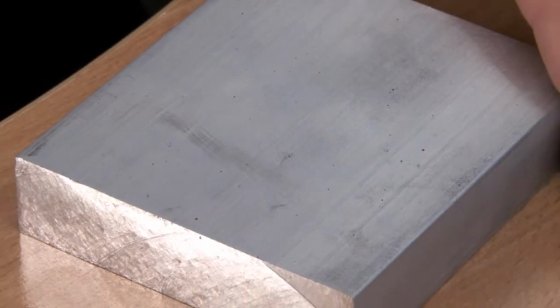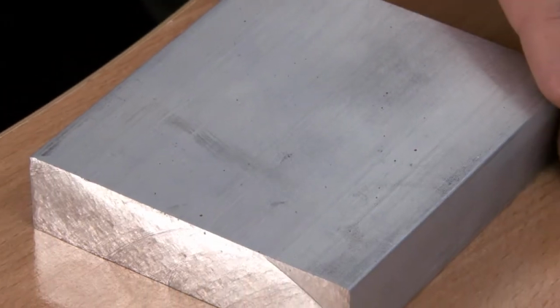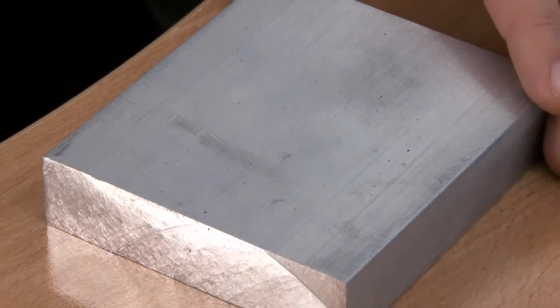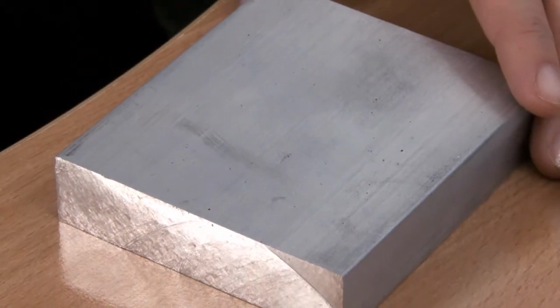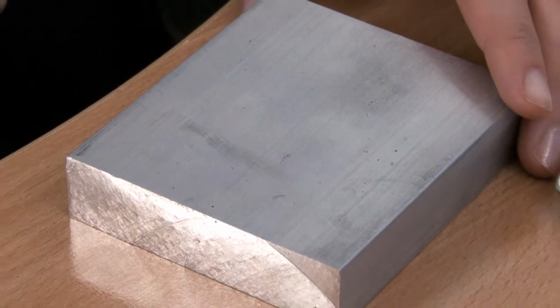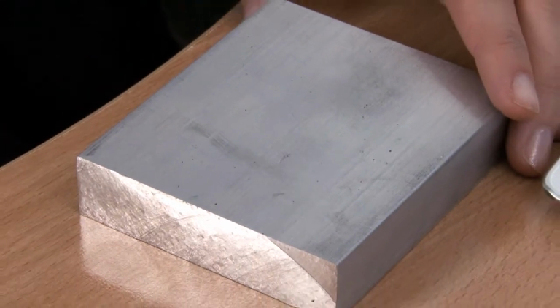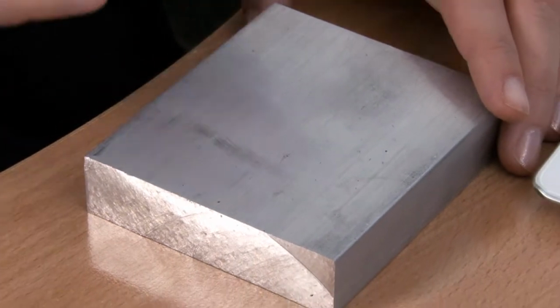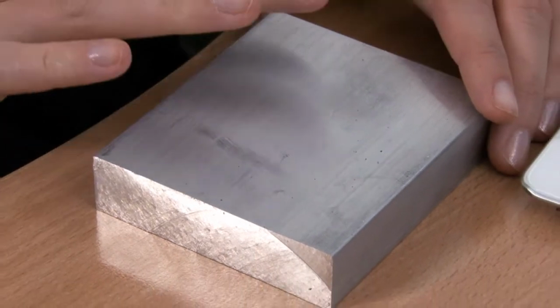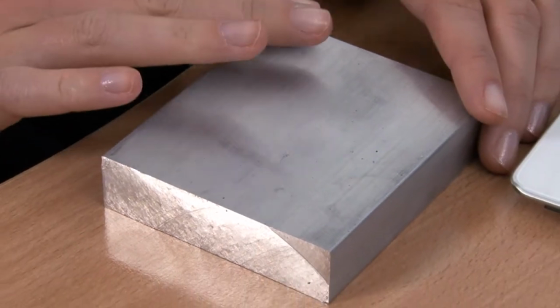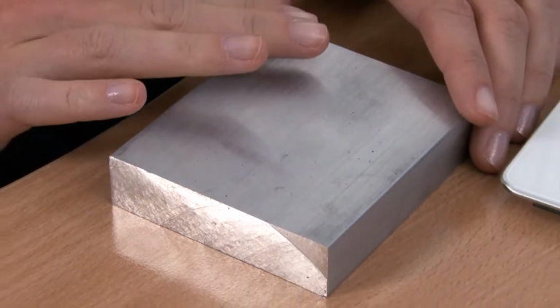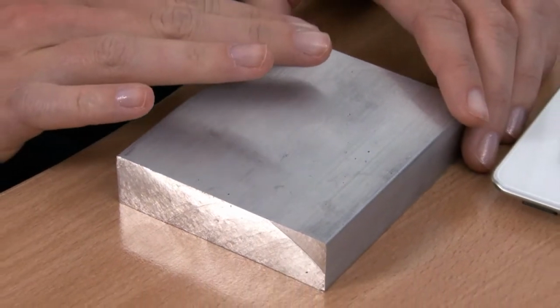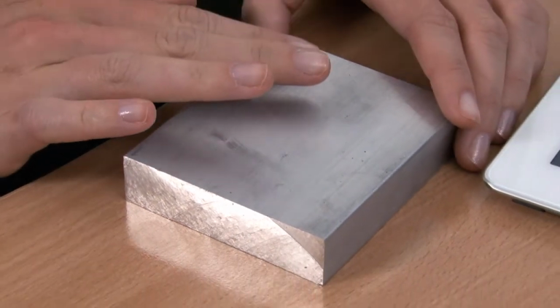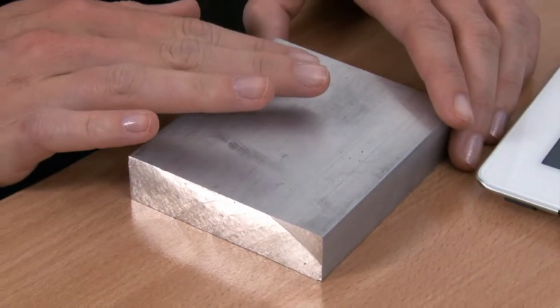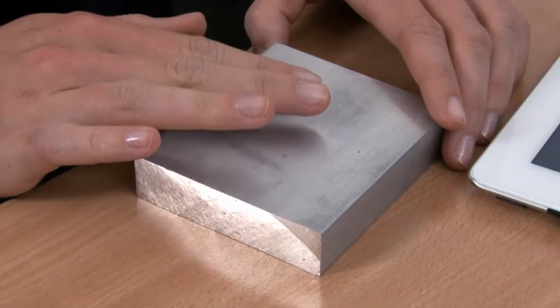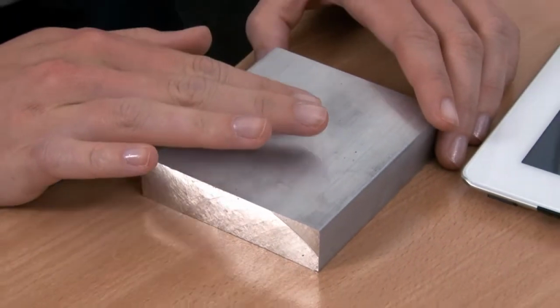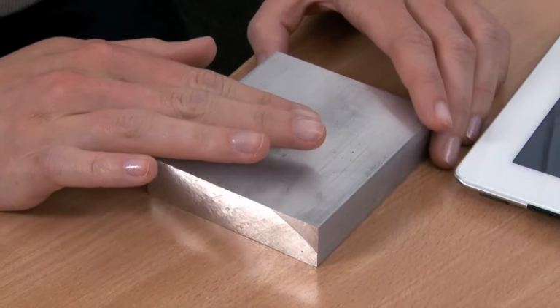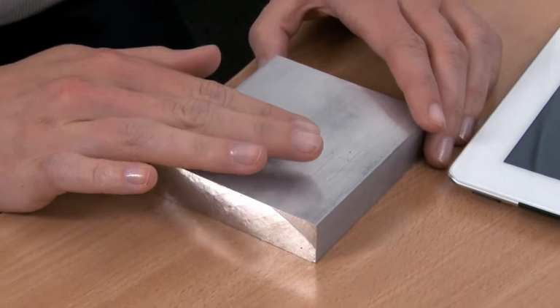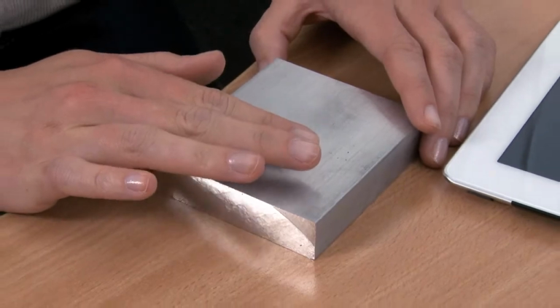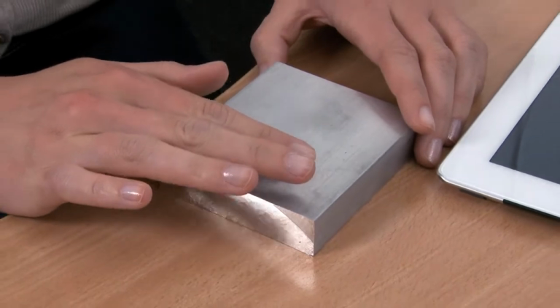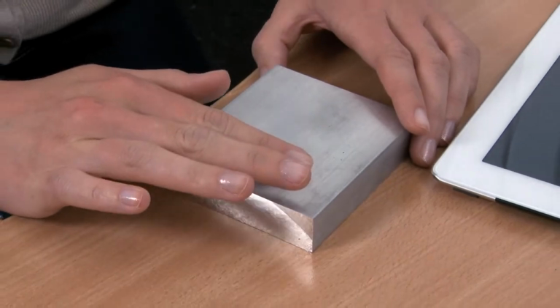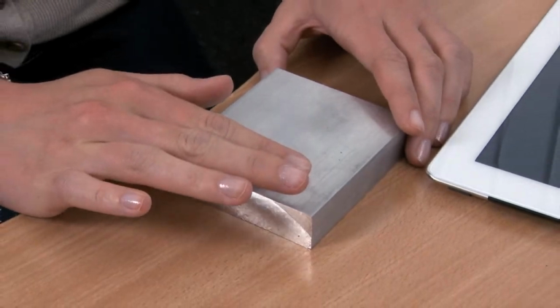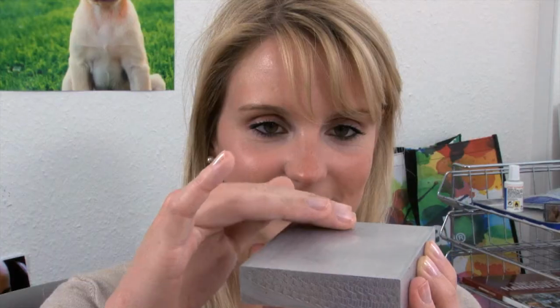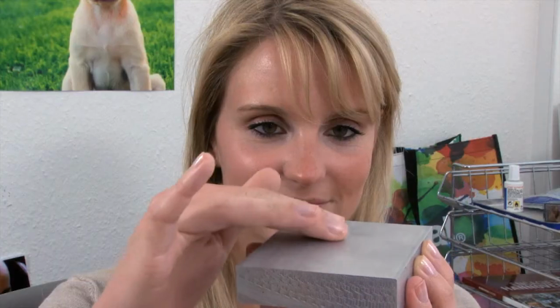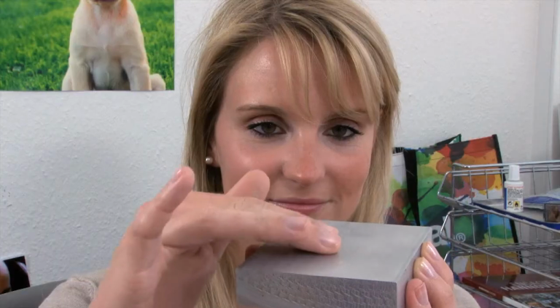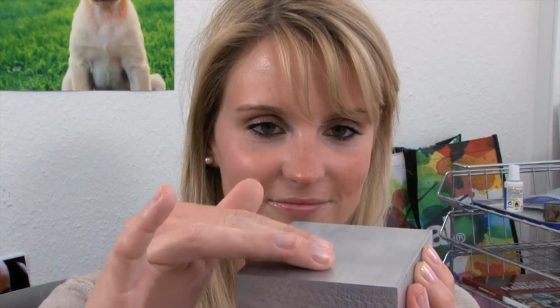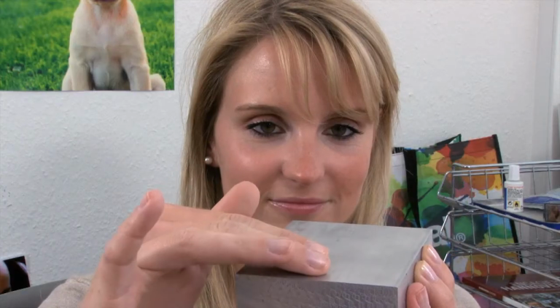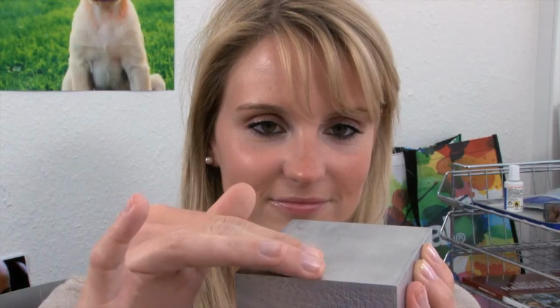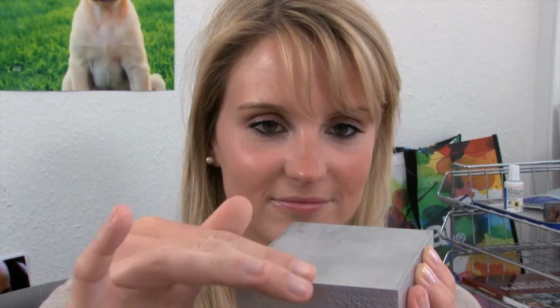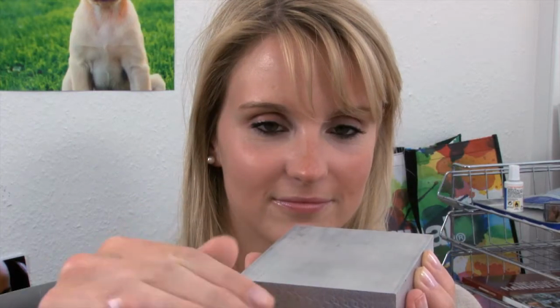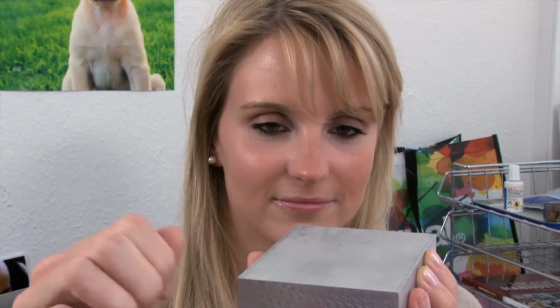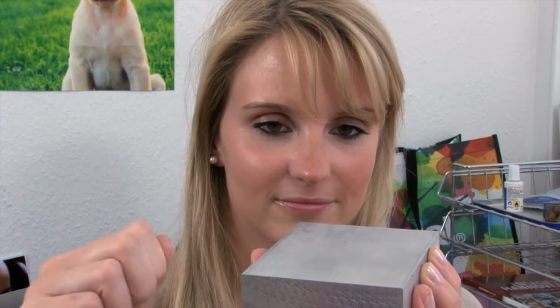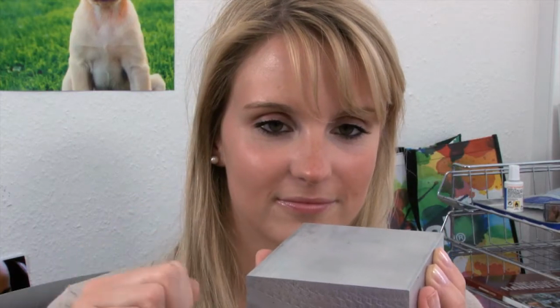However, aluminium has a natural oxide layer on the surface, making reliable brazing difficult.